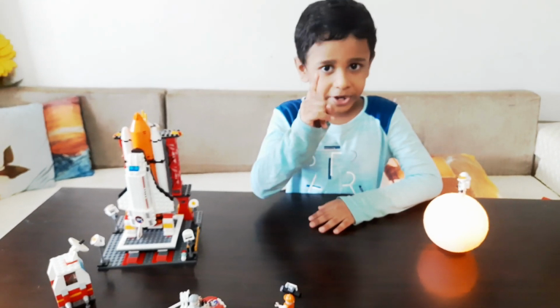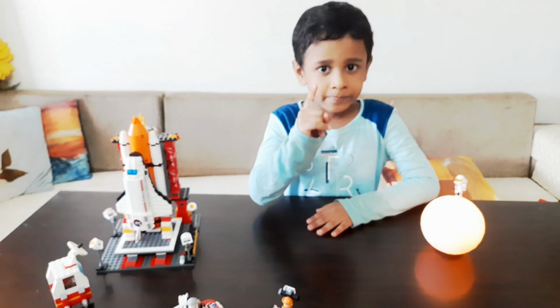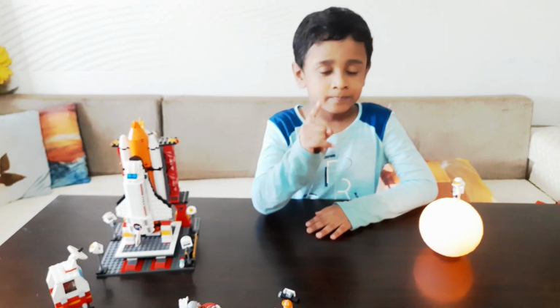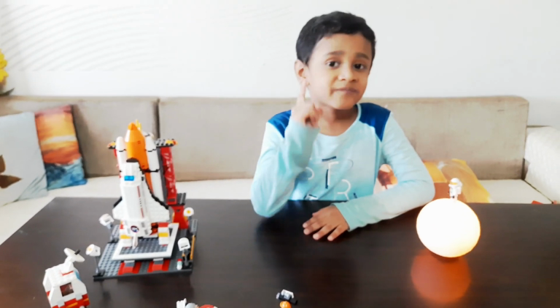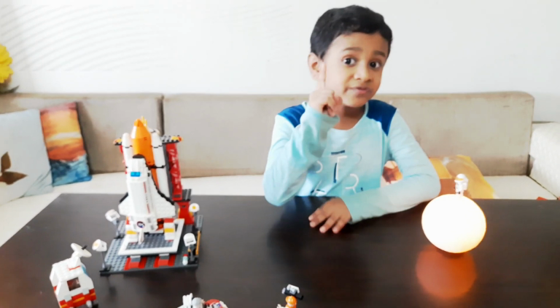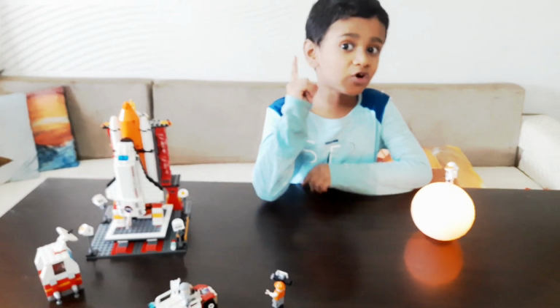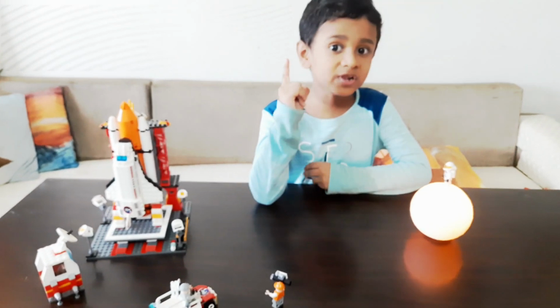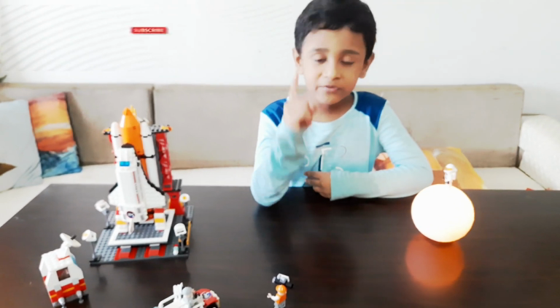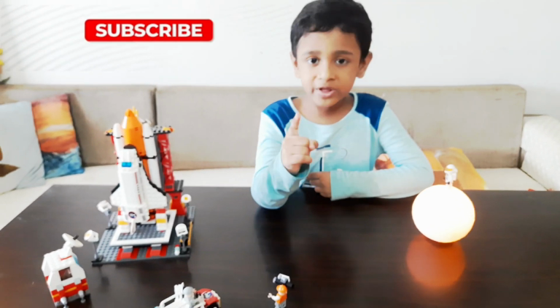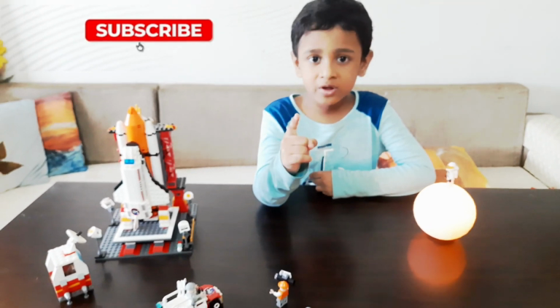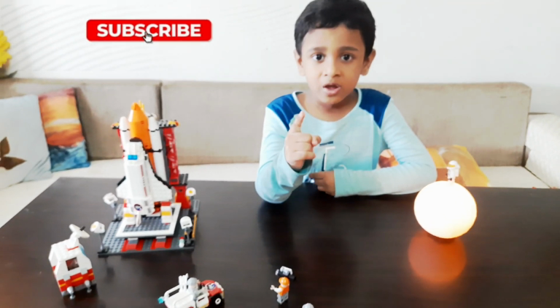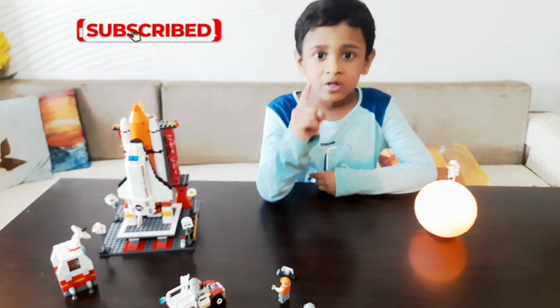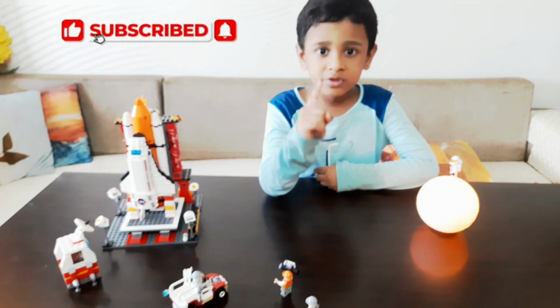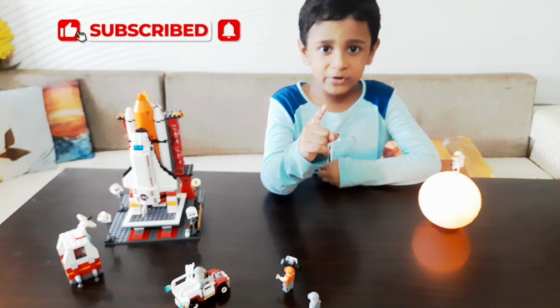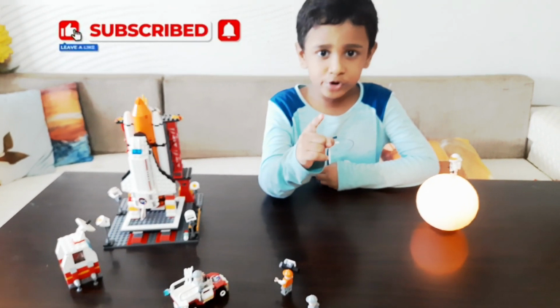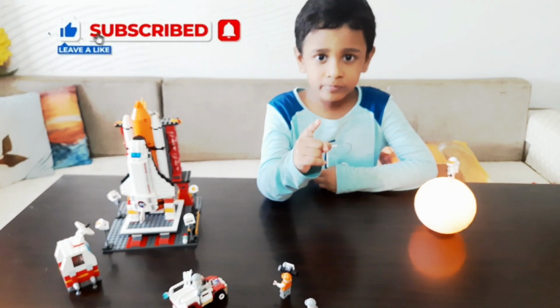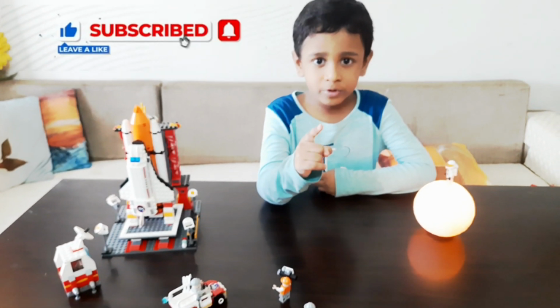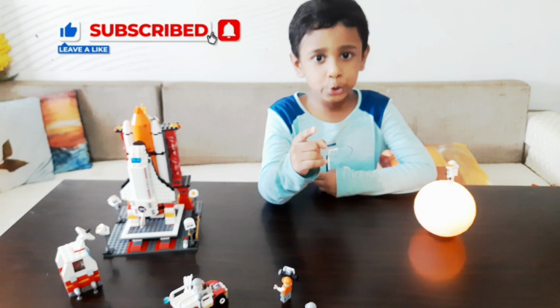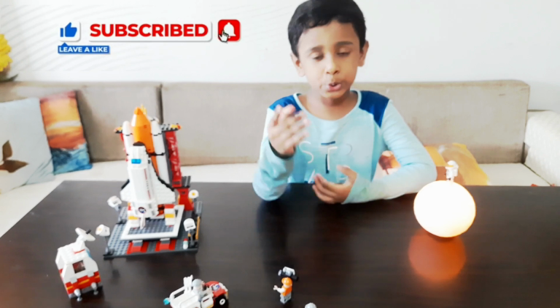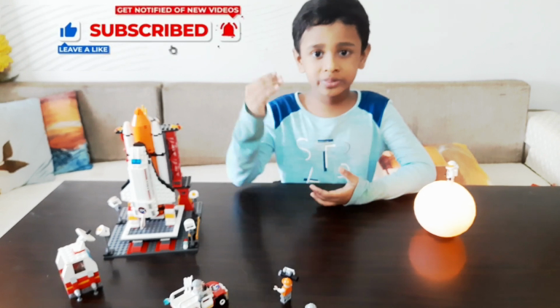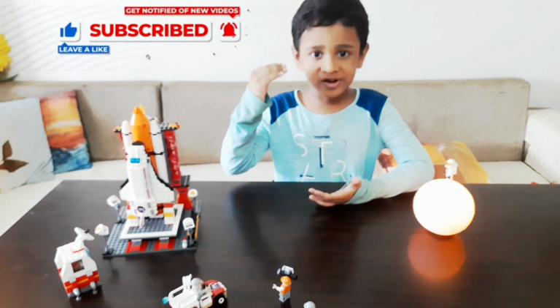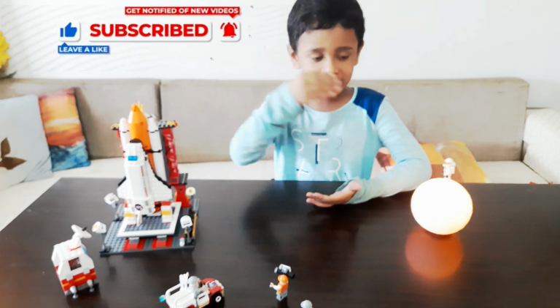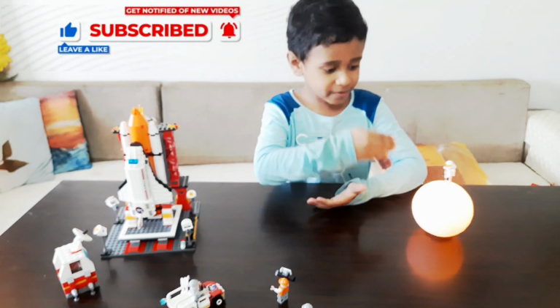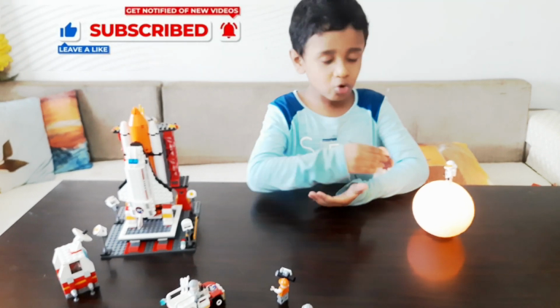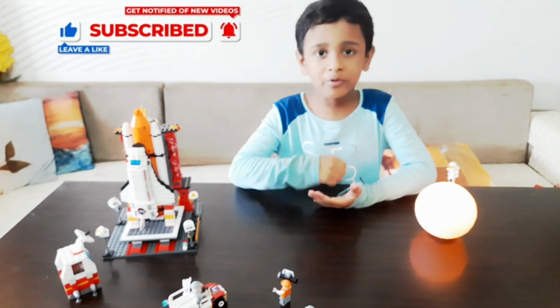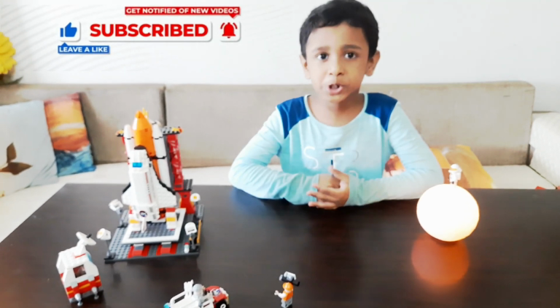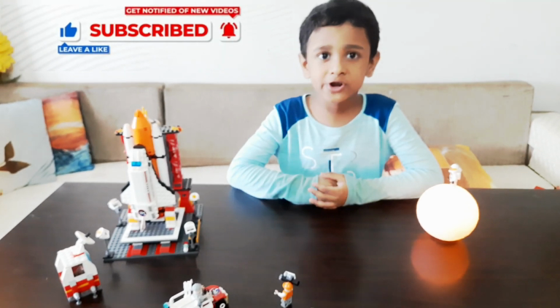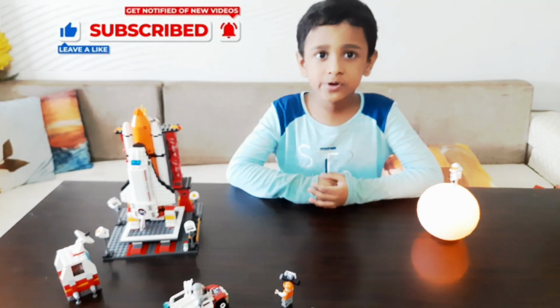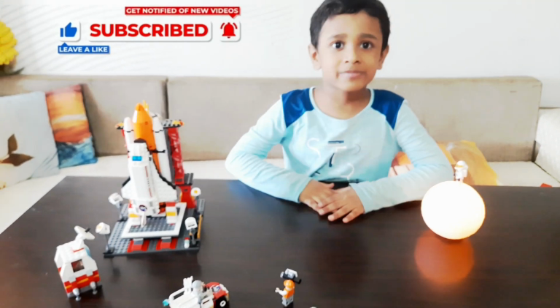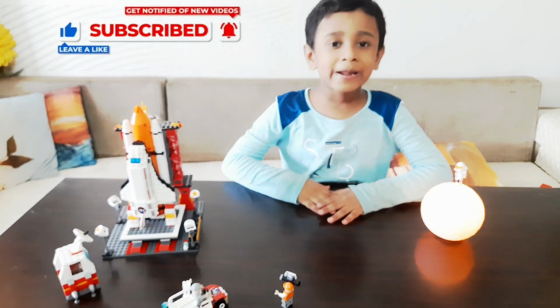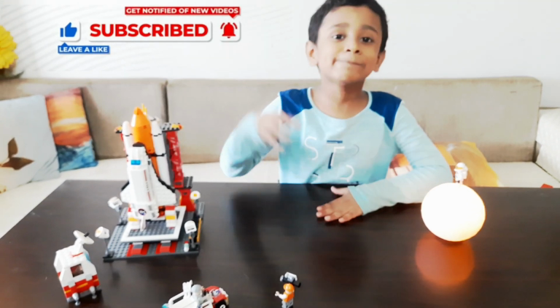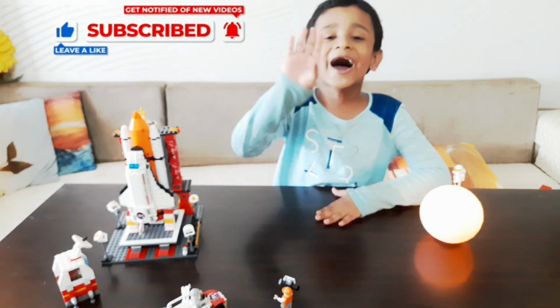Wait — before you leave the video, you should subscribe to our channel. Bye!